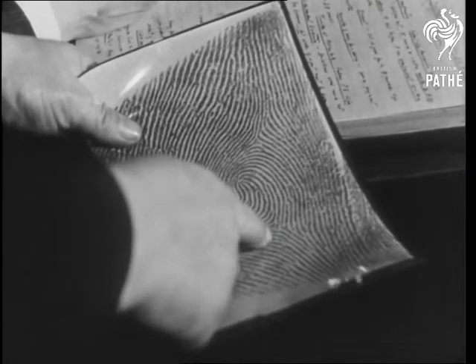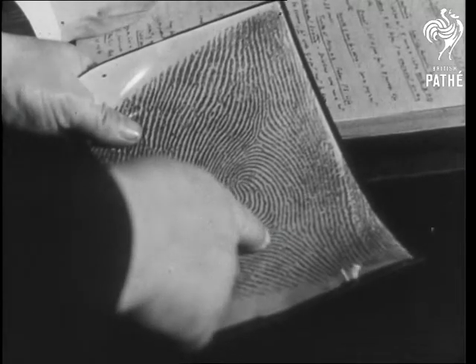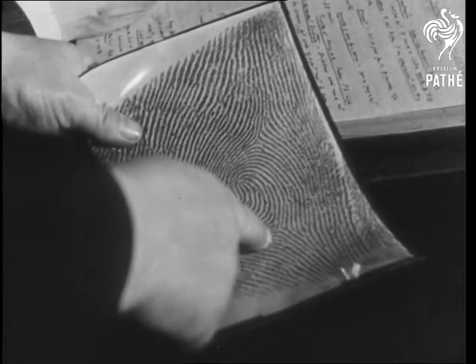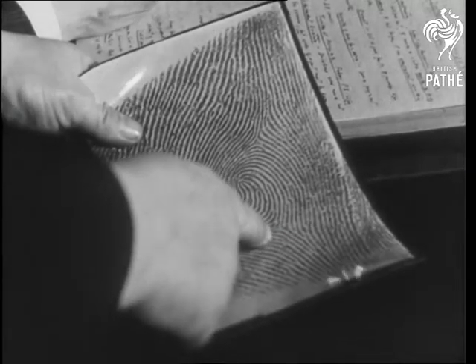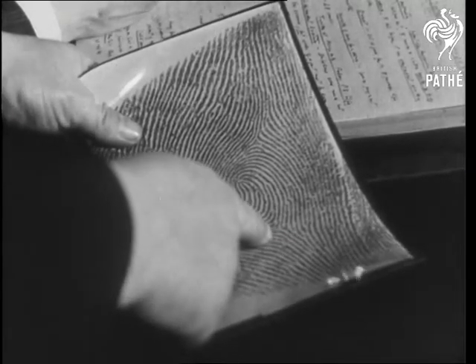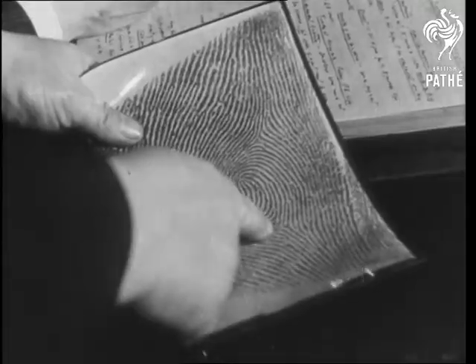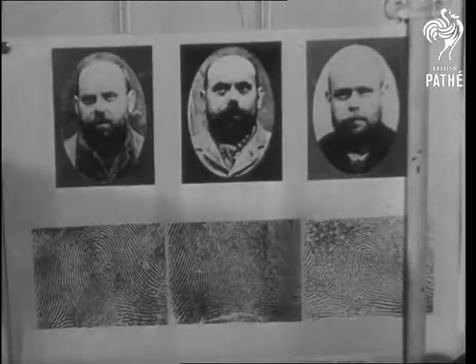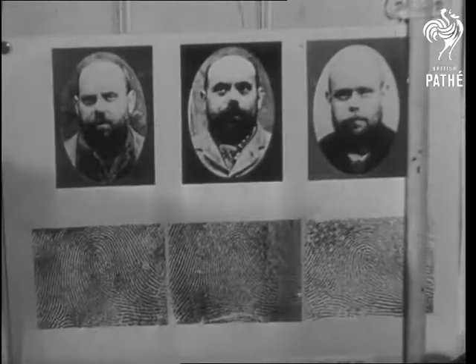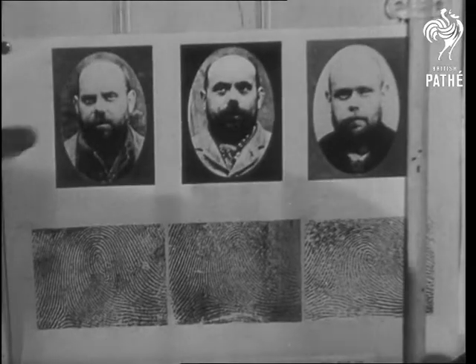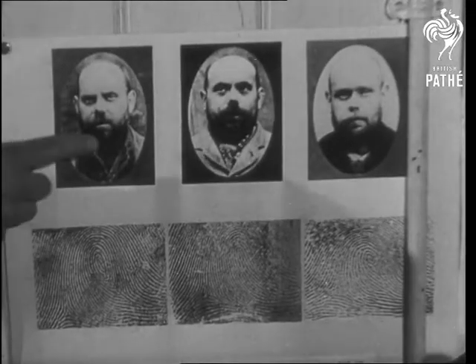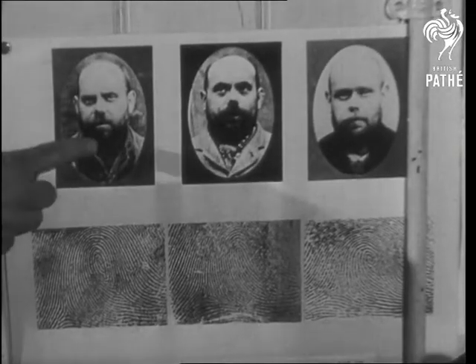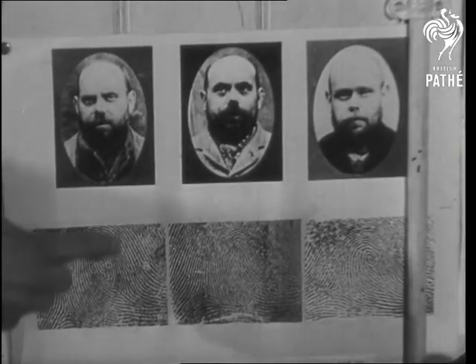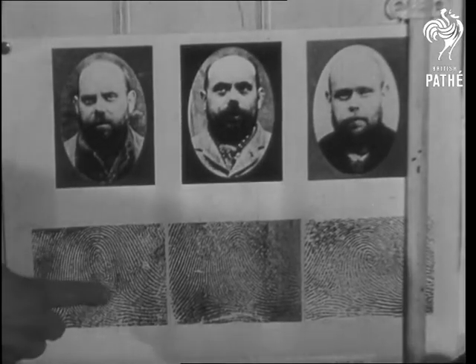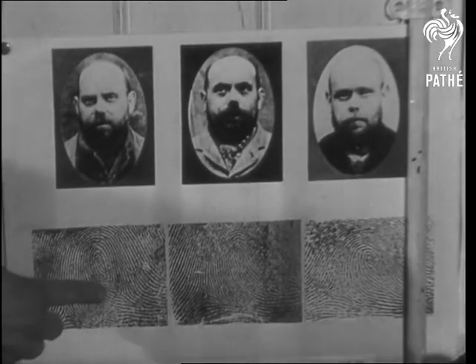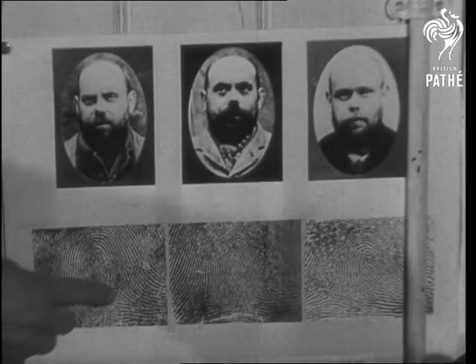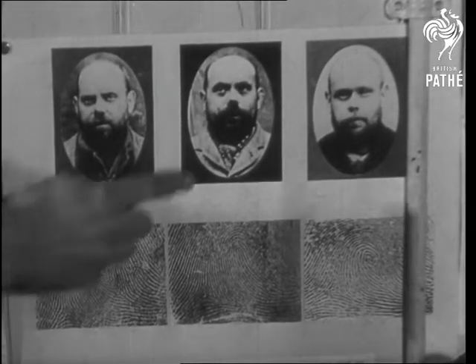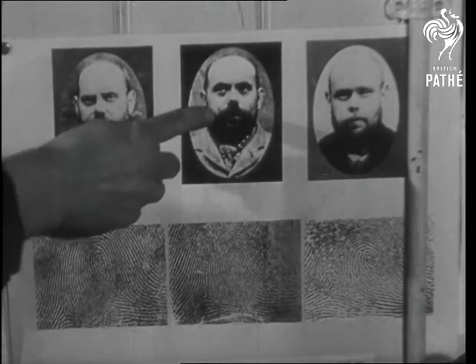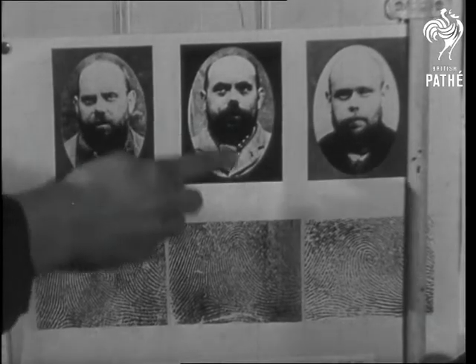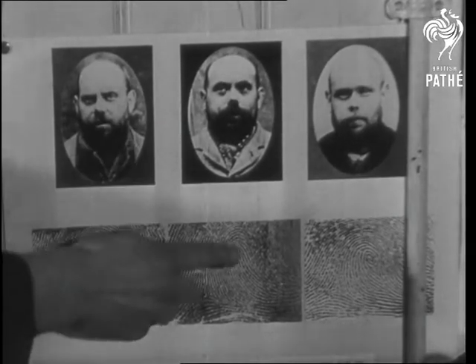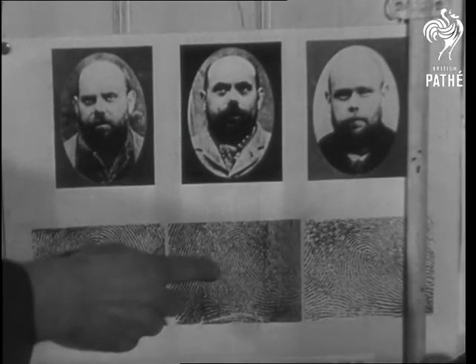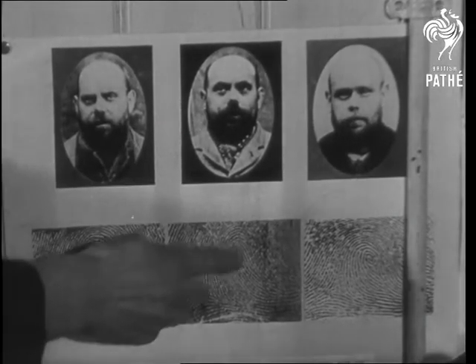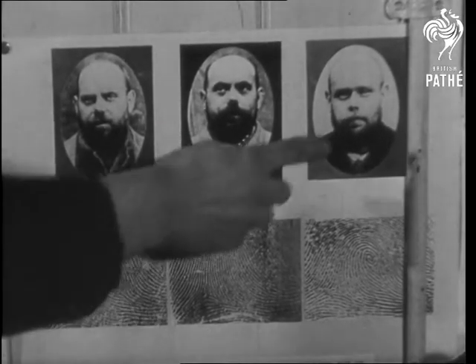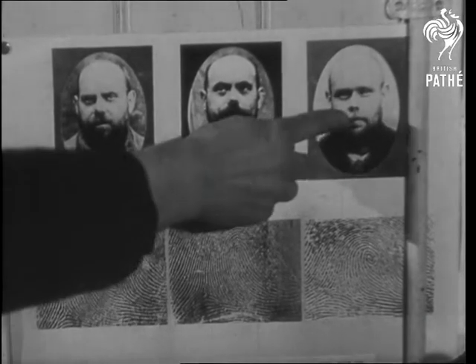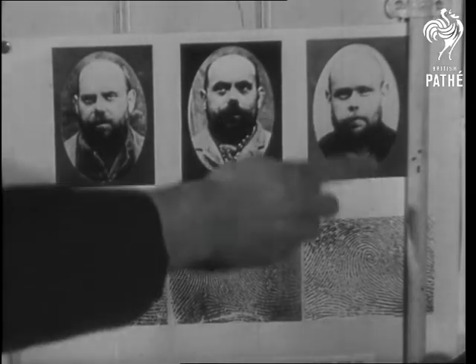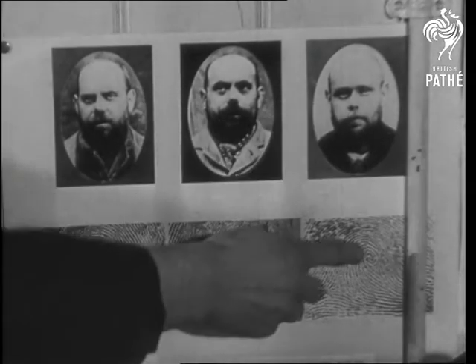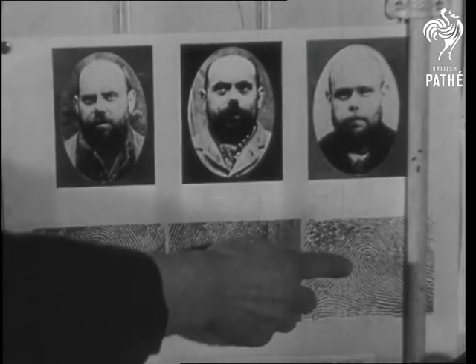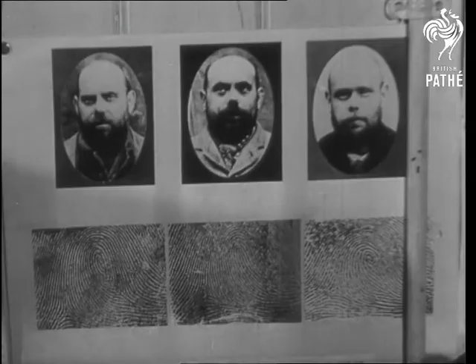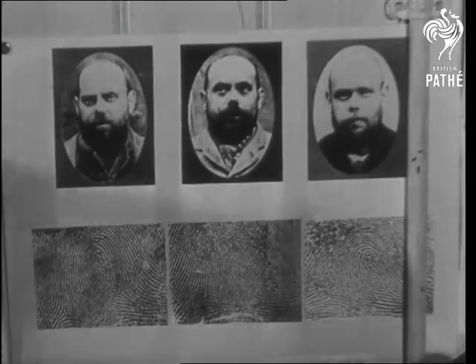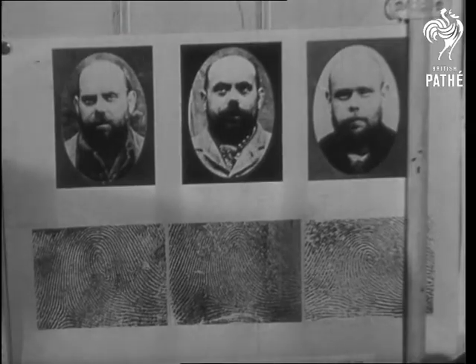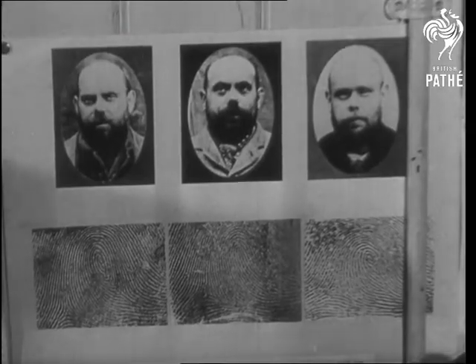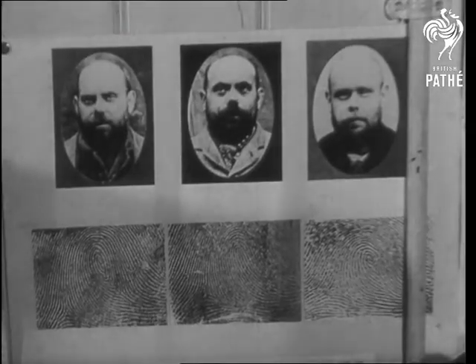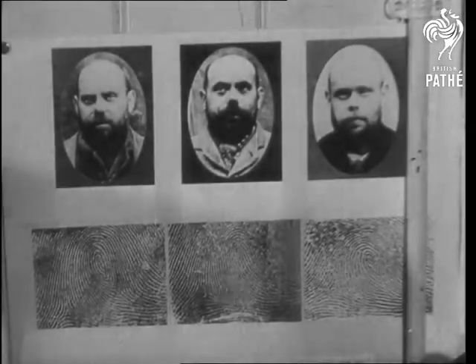Men's features may be almost identical, as in this trio, but once Scotland Yard has their prints, facial resemblance doesn't mean a thing.